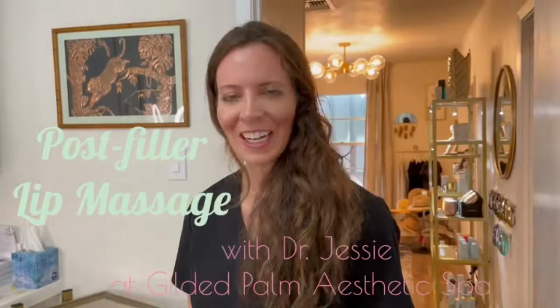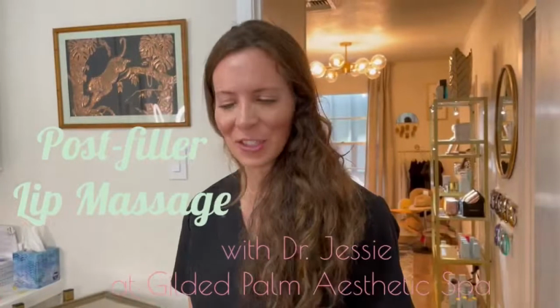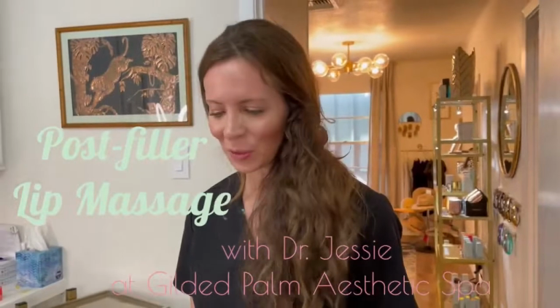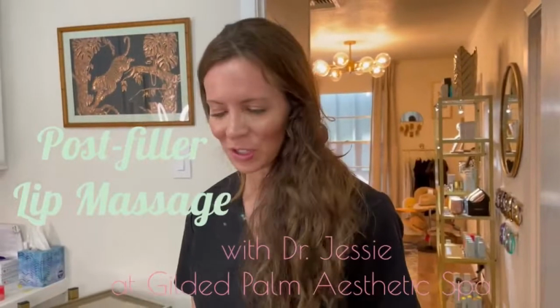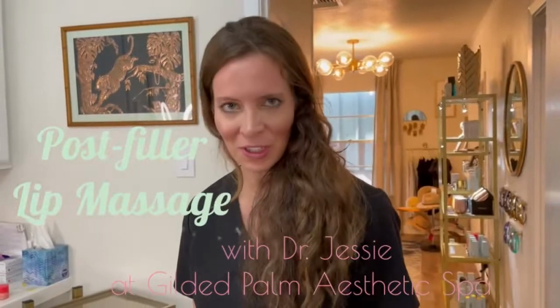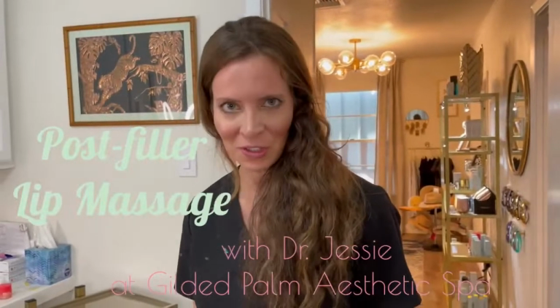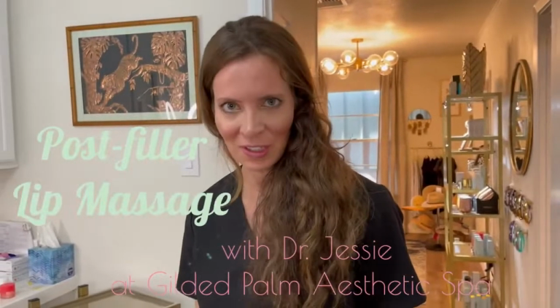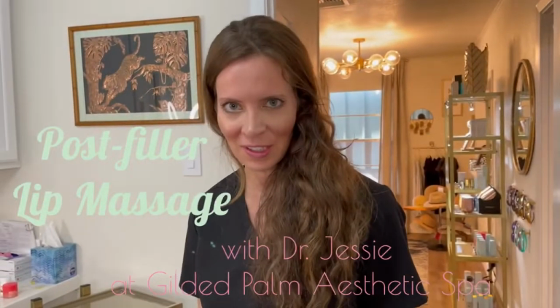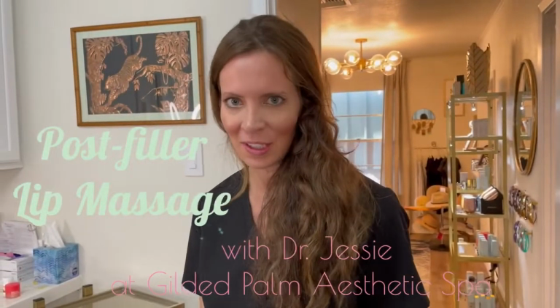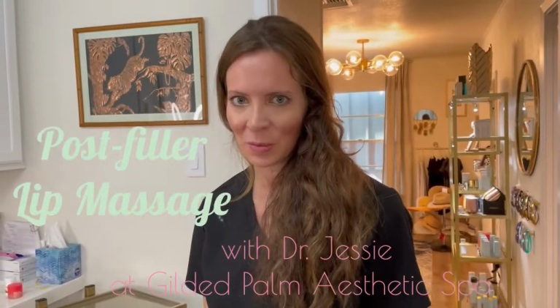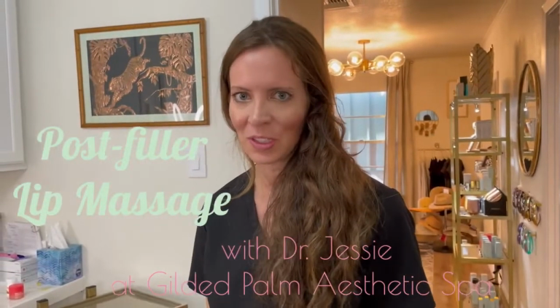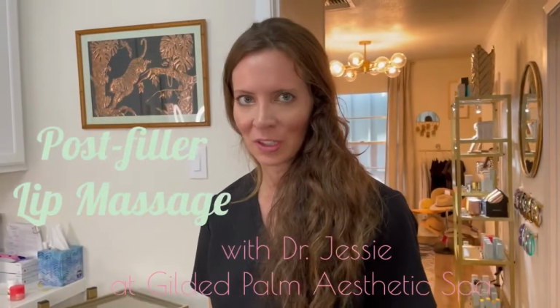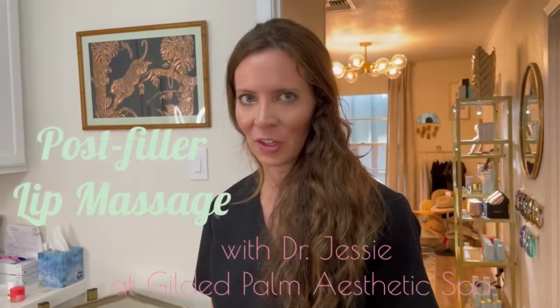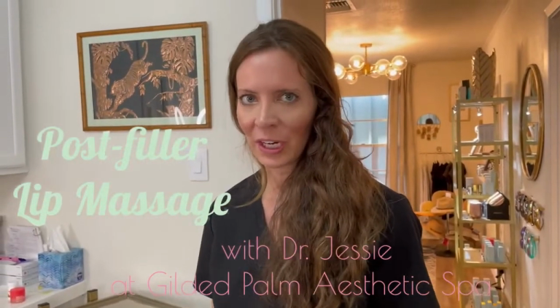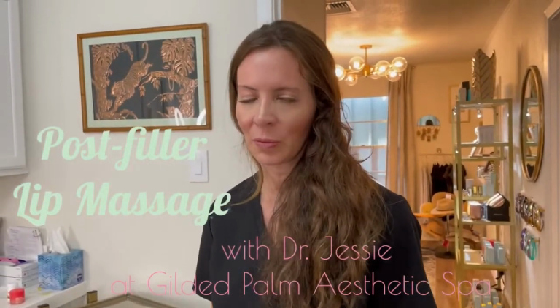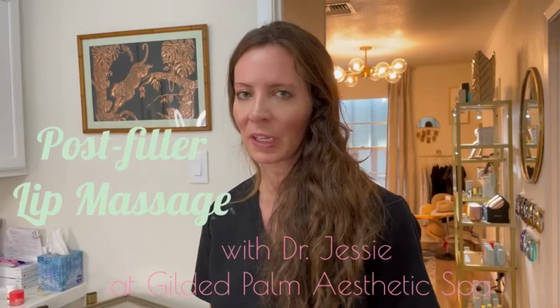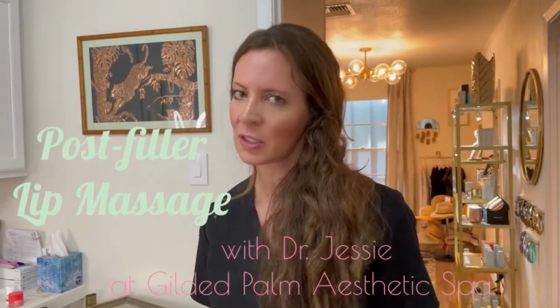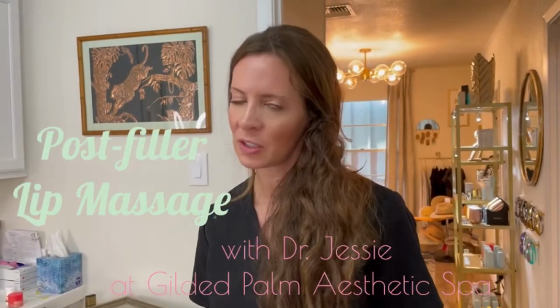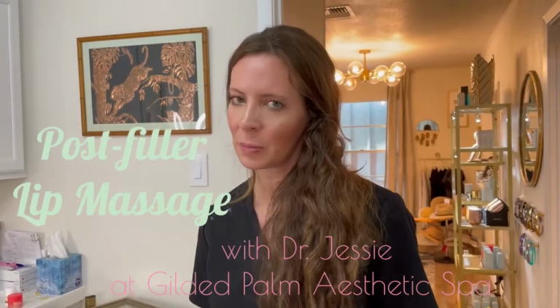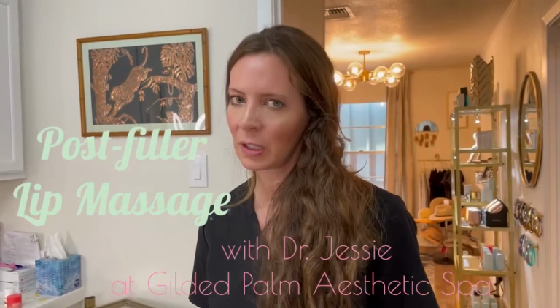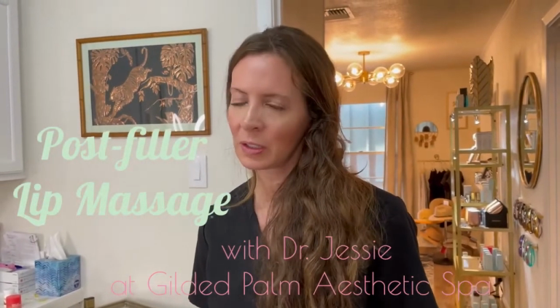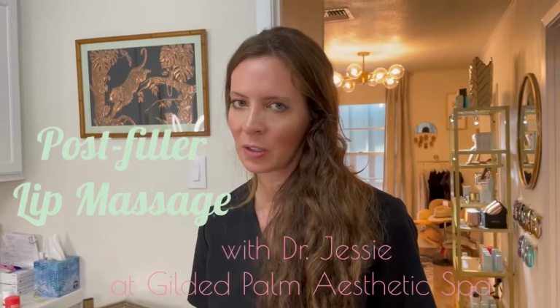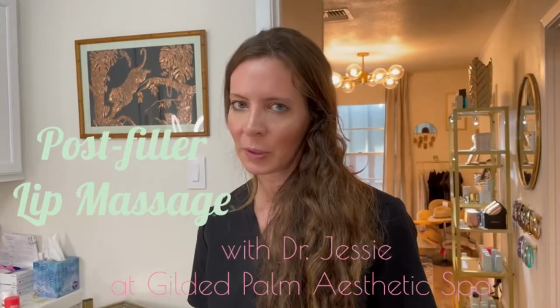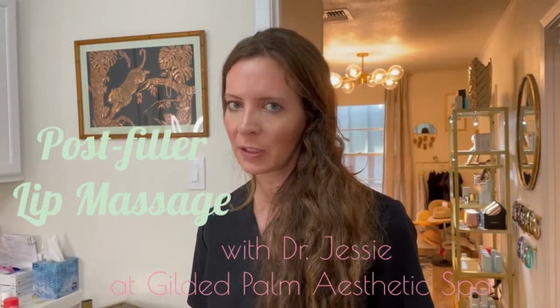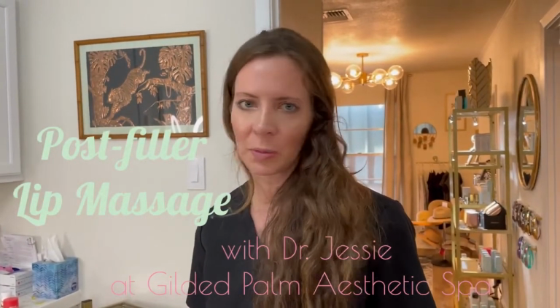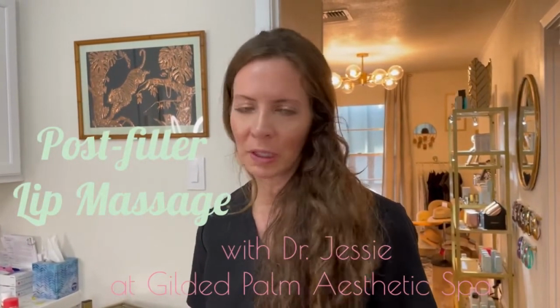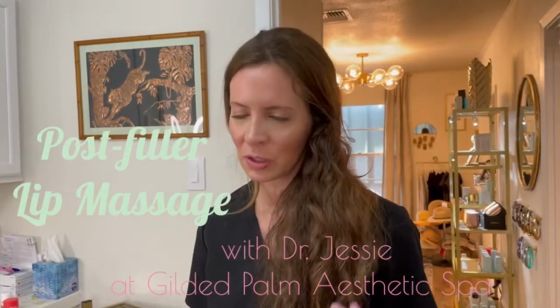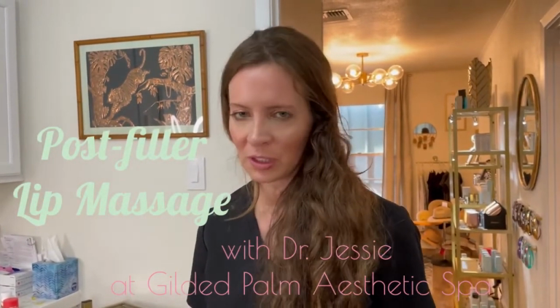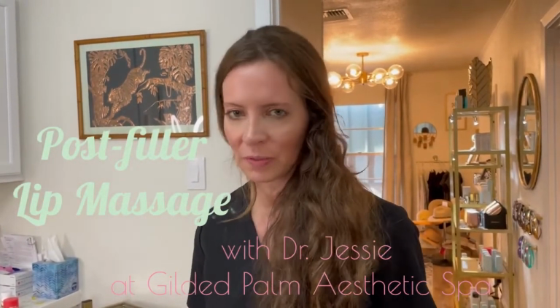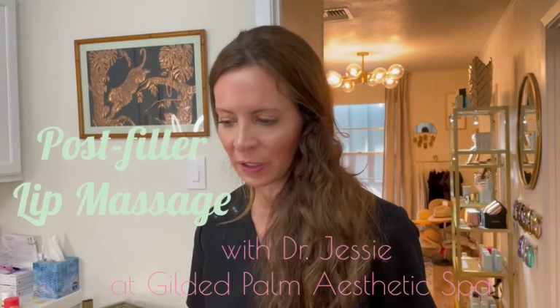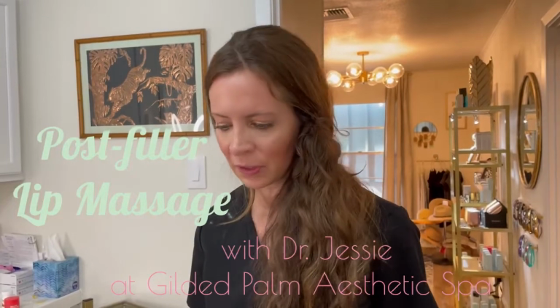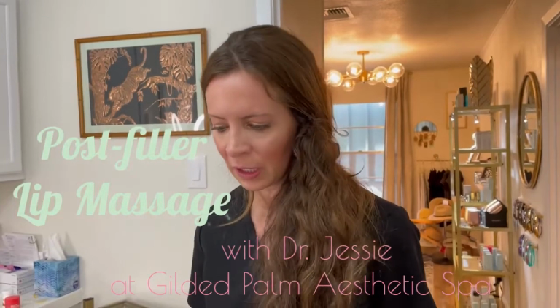We just finished Christina's lips. She did great. We had to touch up her dental block a little bit, but she did fine after that.